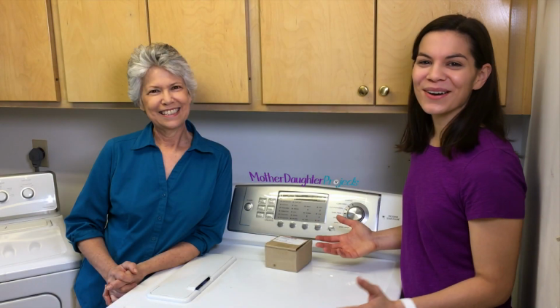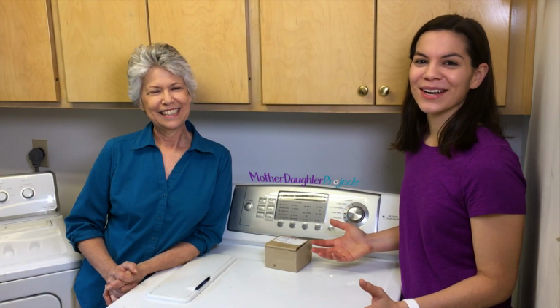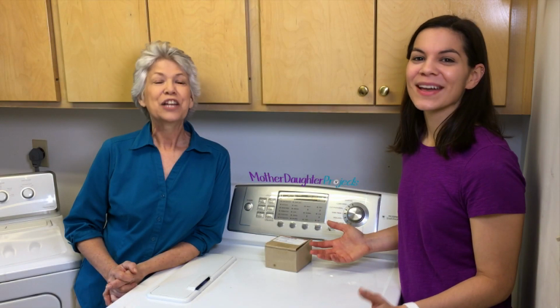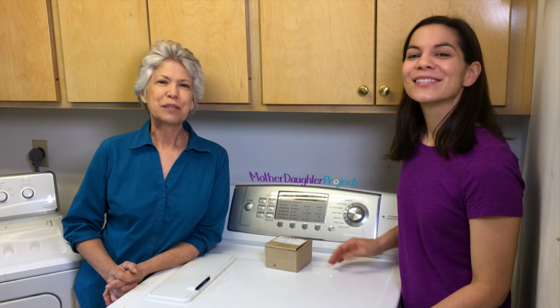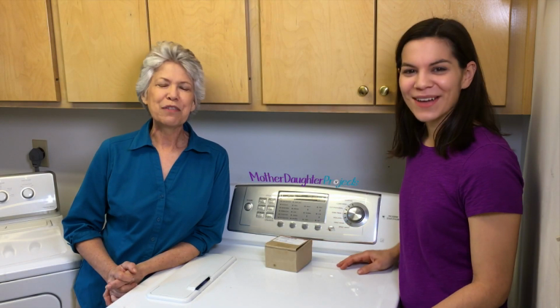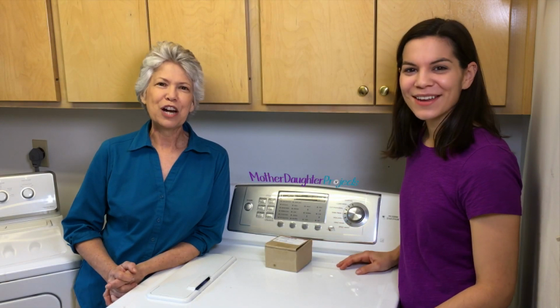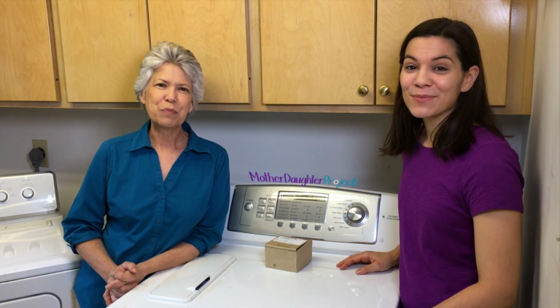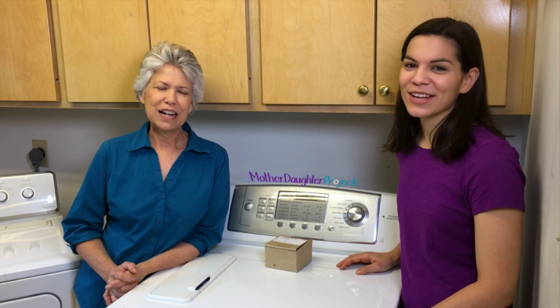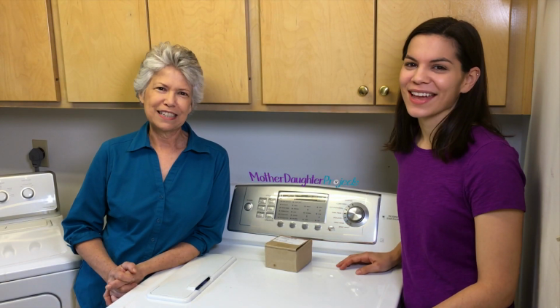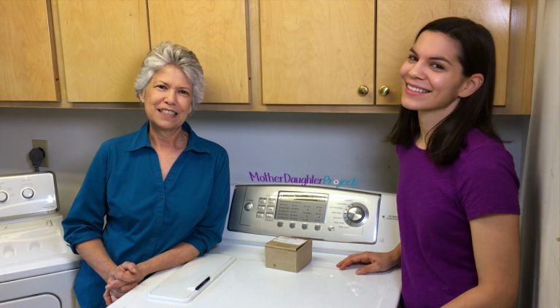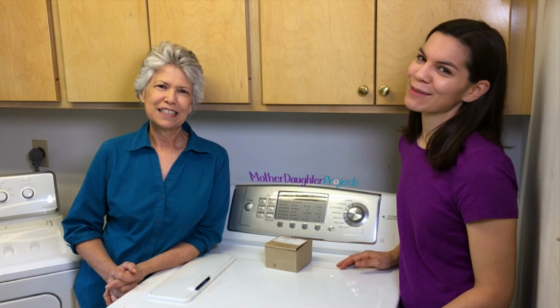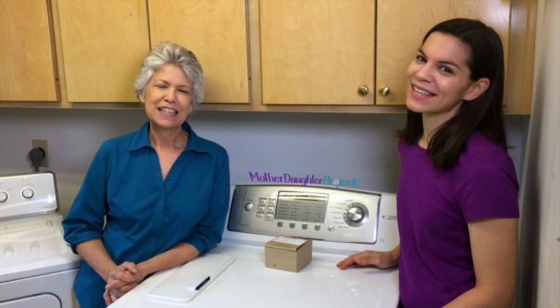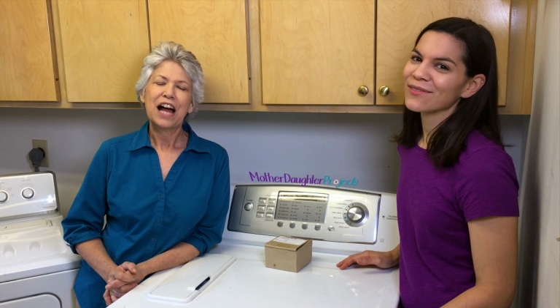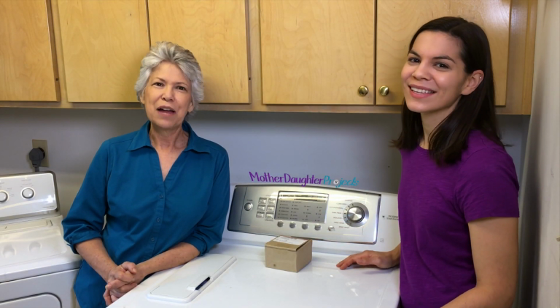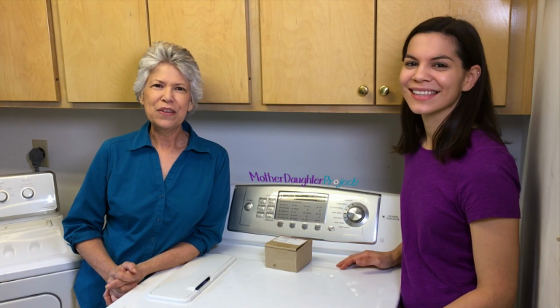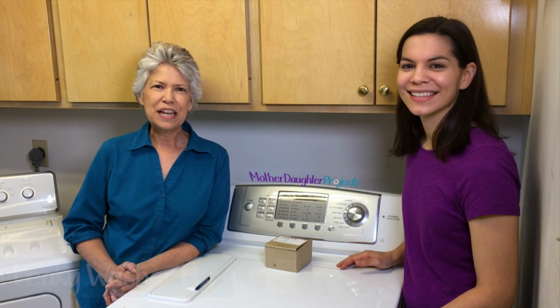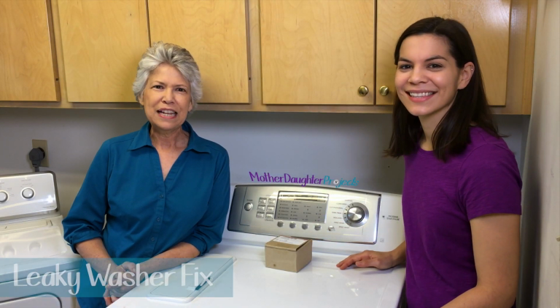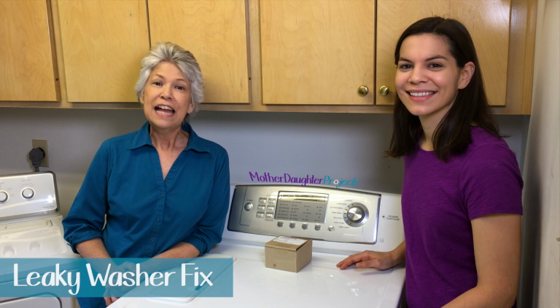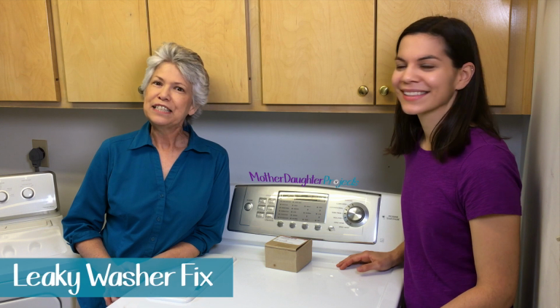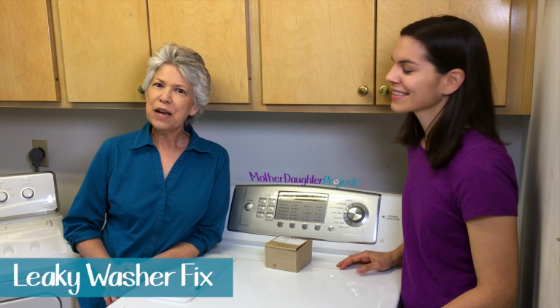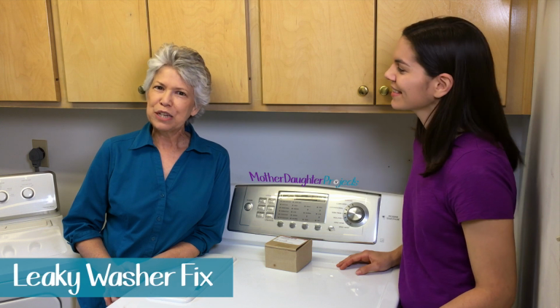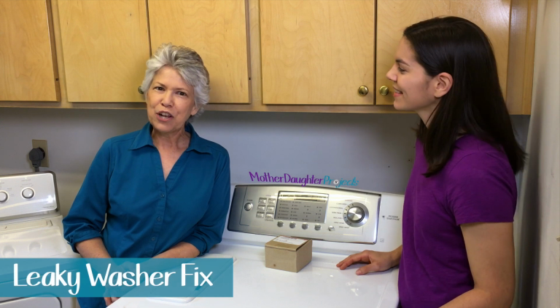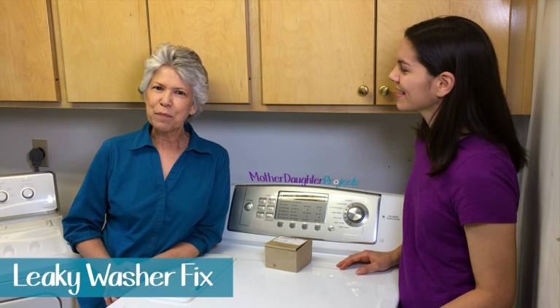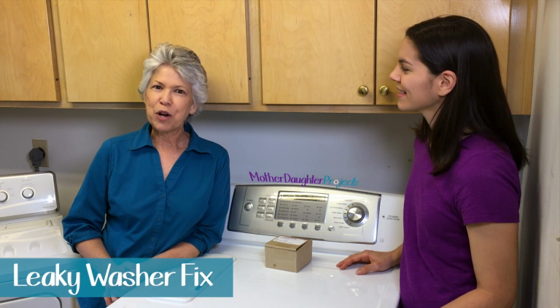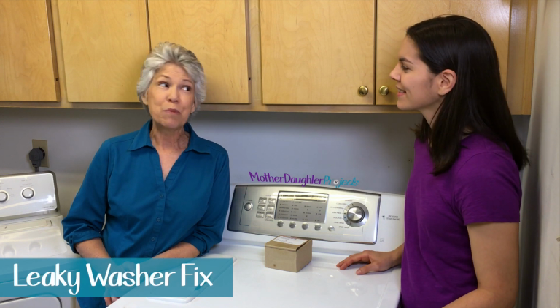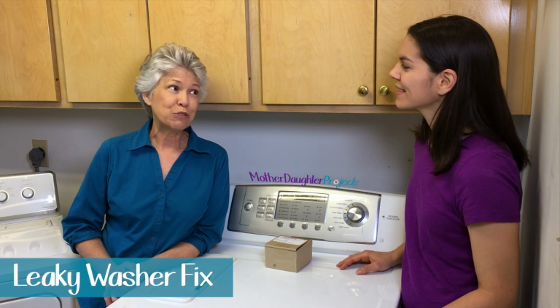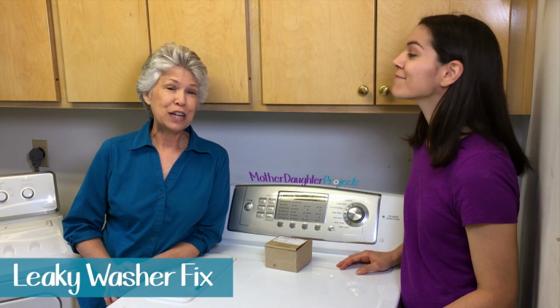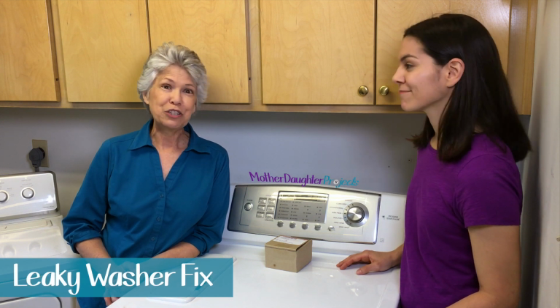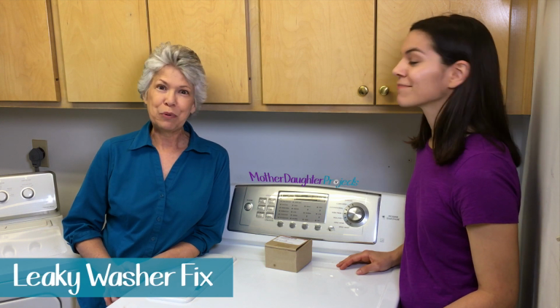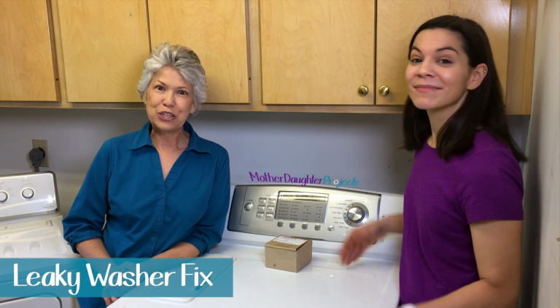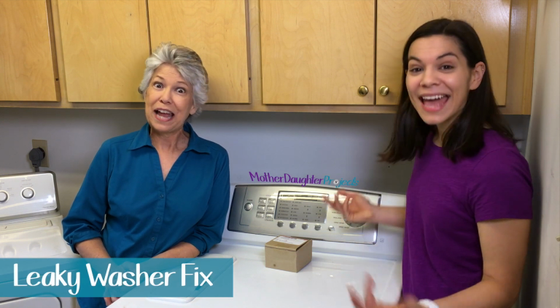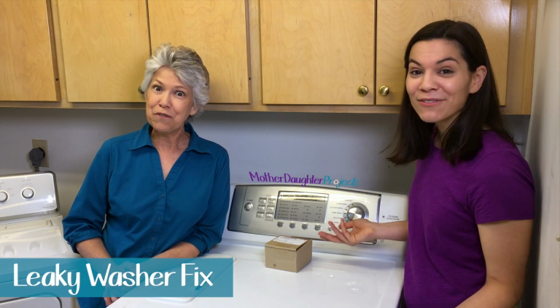Welcome to Mother-Dotter Projects. I'm Steph. I'm Vicki. Today we're going to talk about our most challenging project ever.